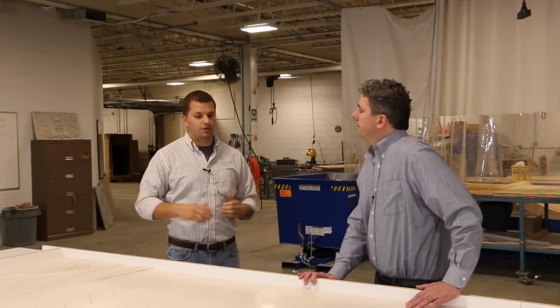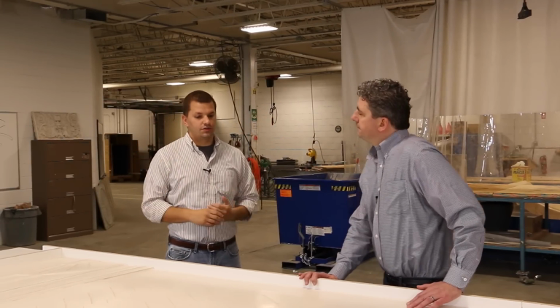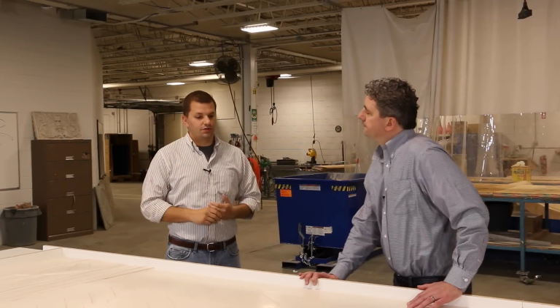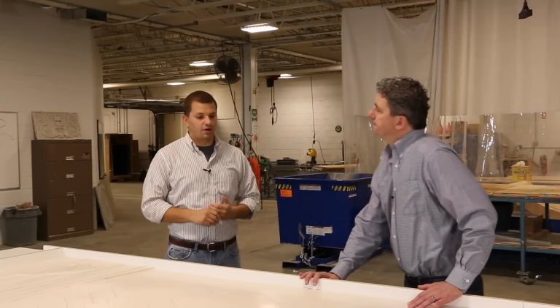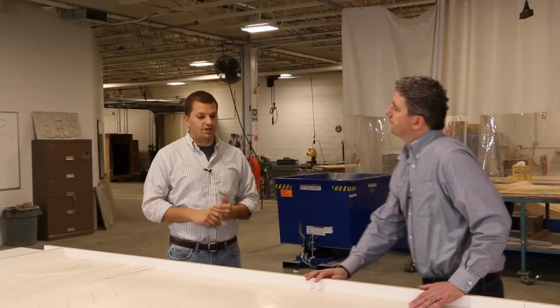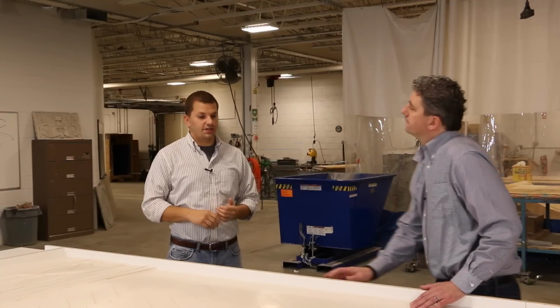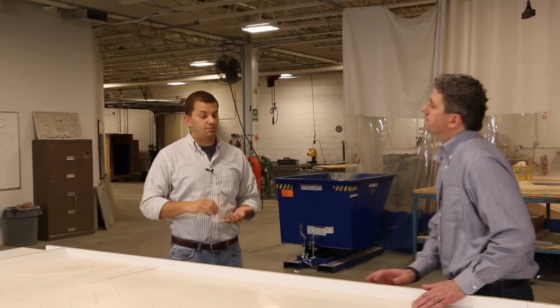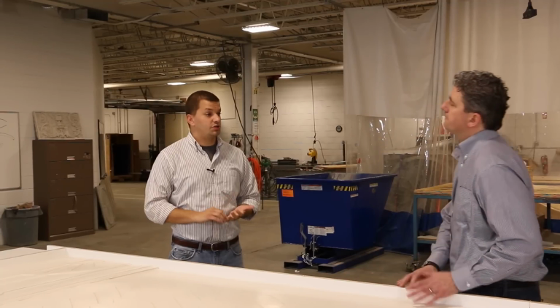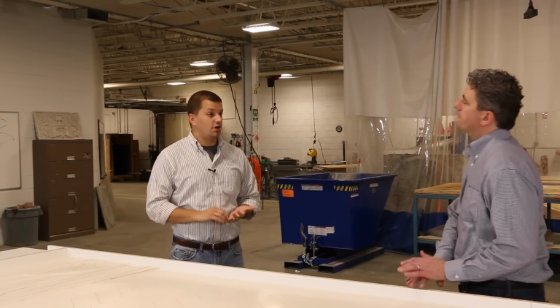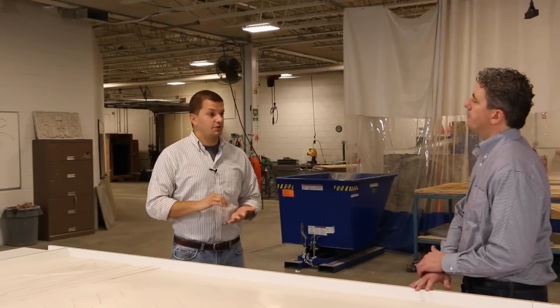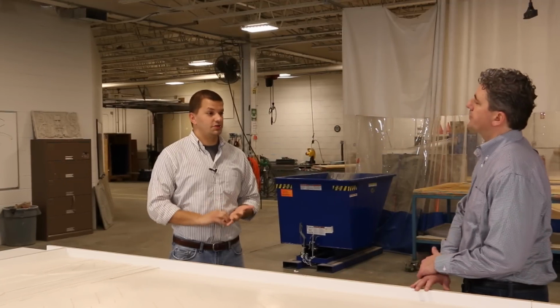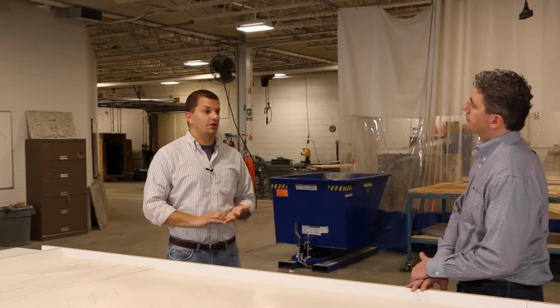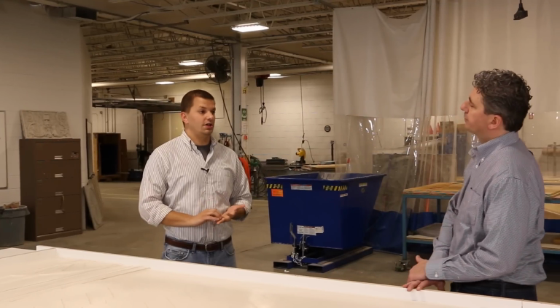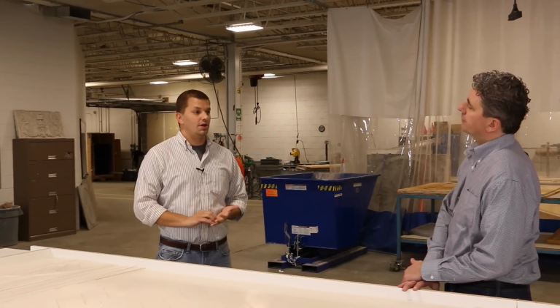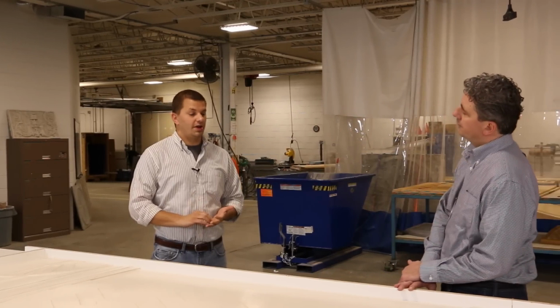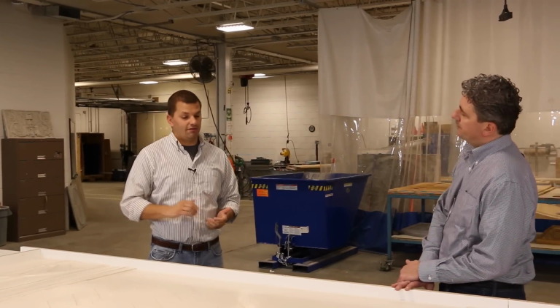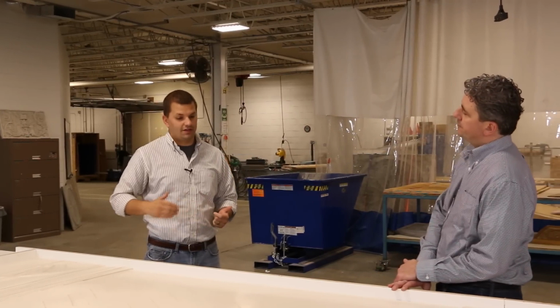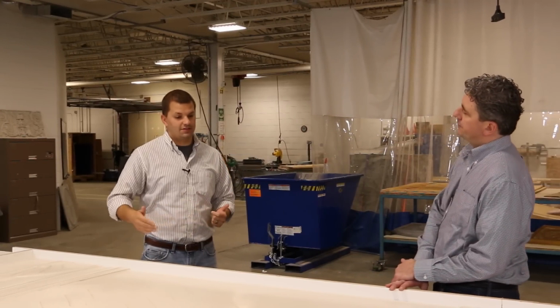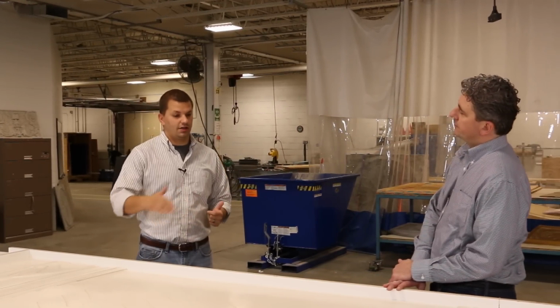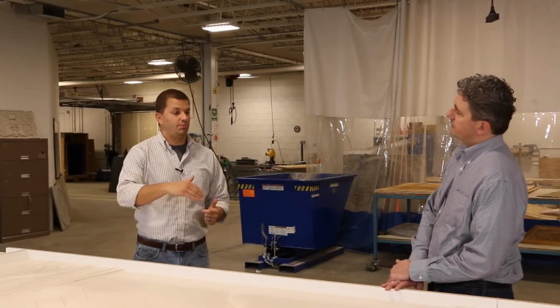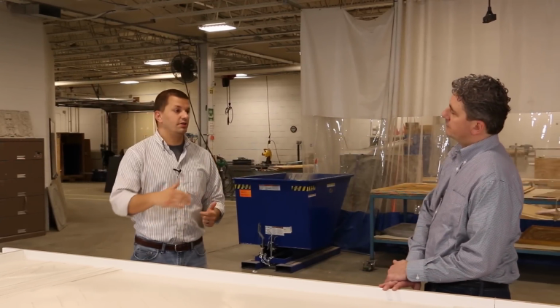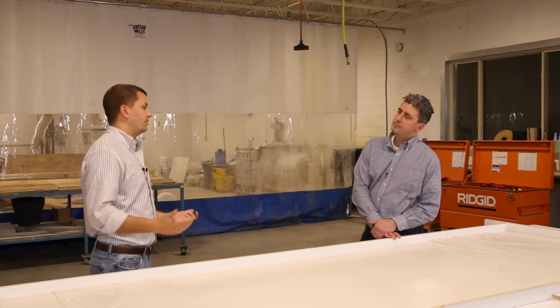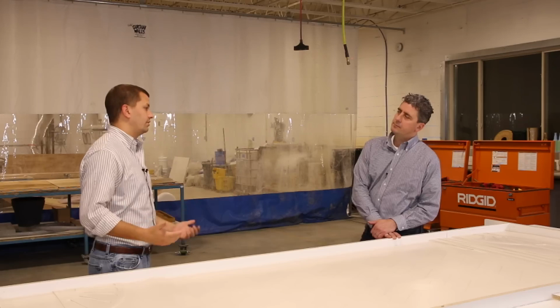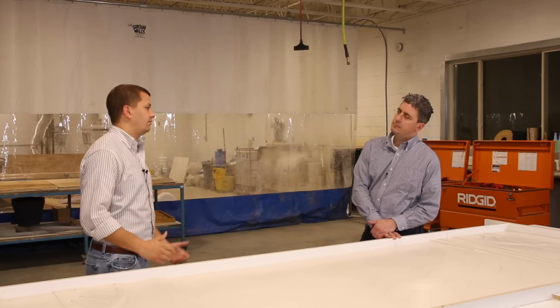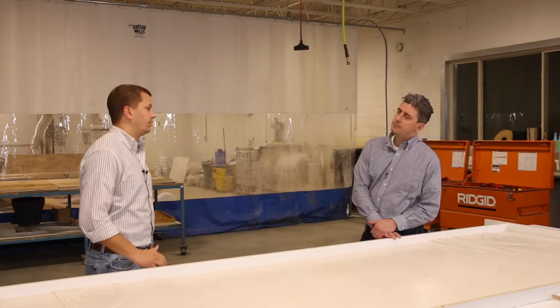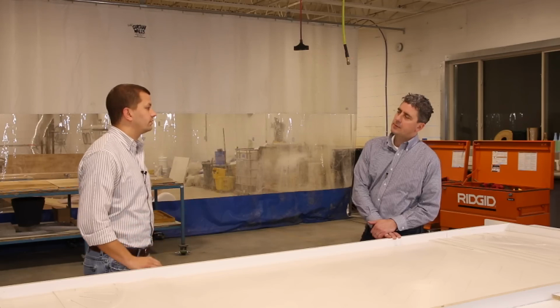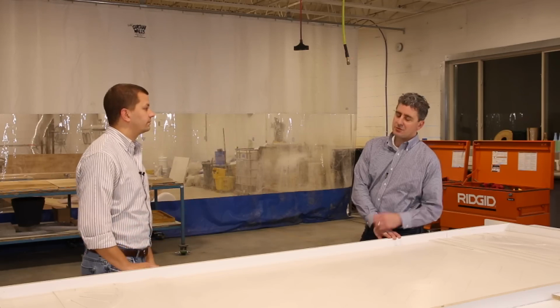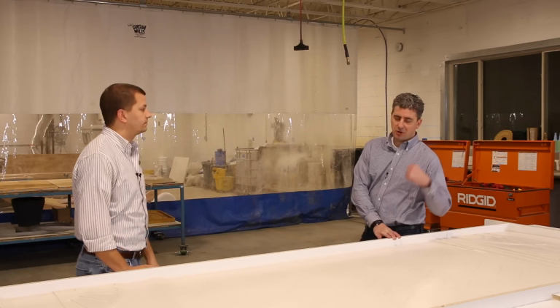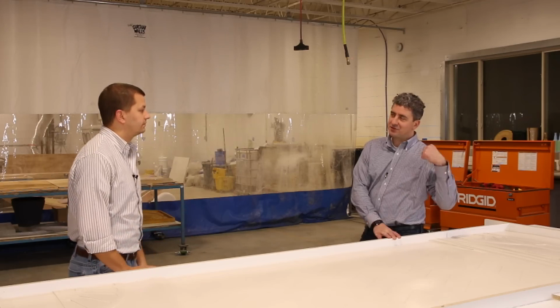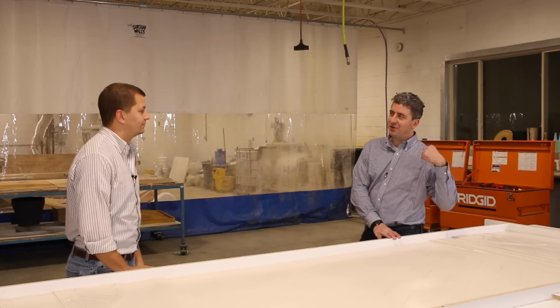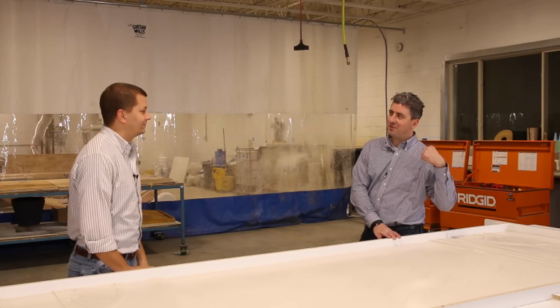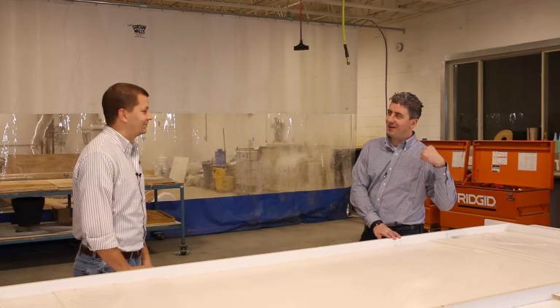This whole entire project has to be strong, sturdy, but also have the aesthetic appeal that we're looking for.